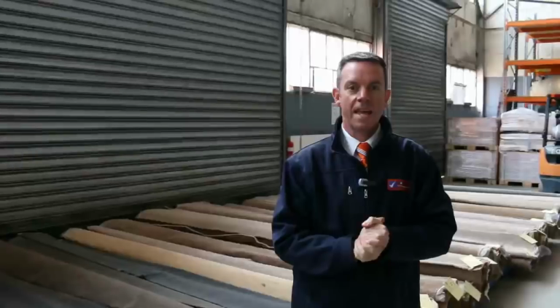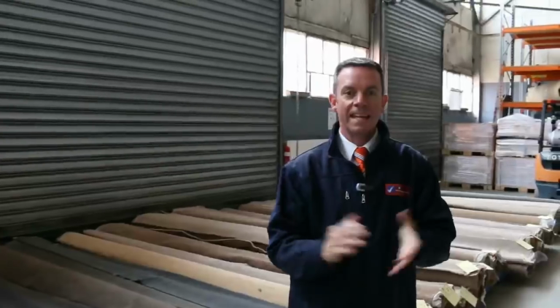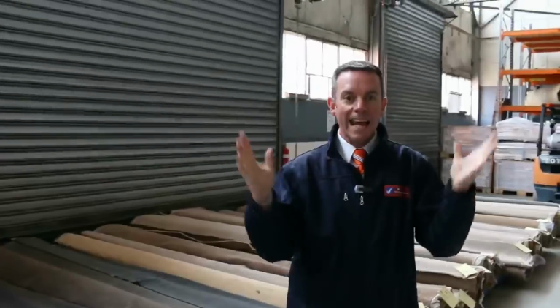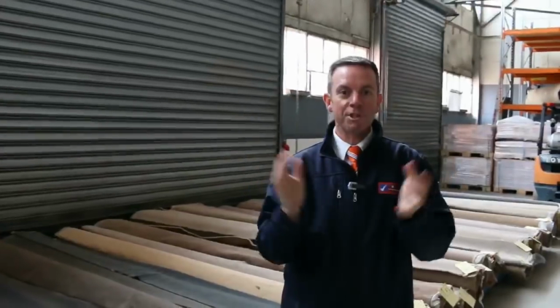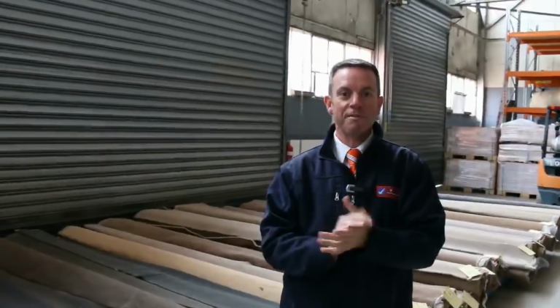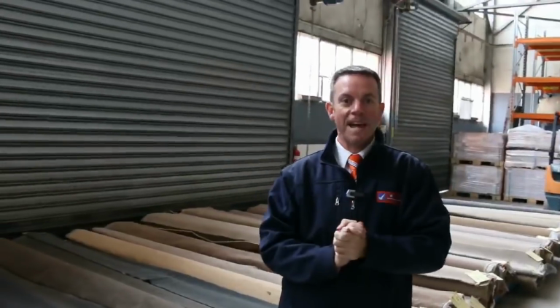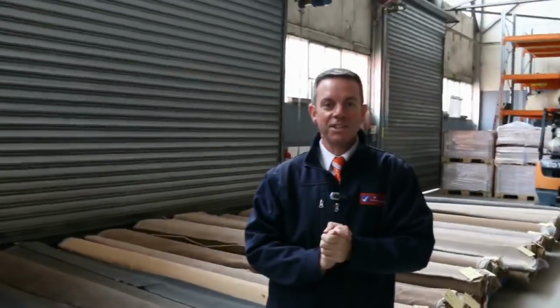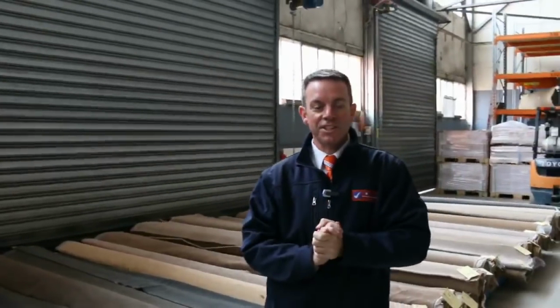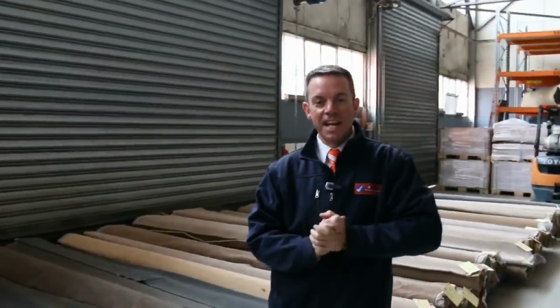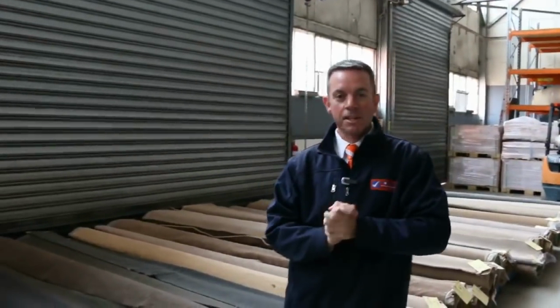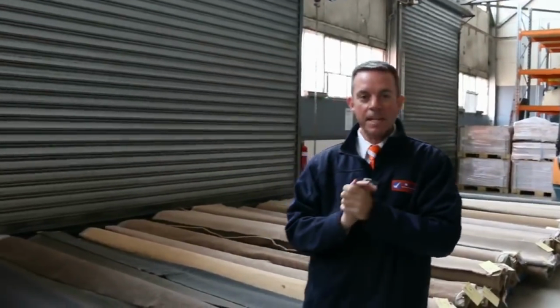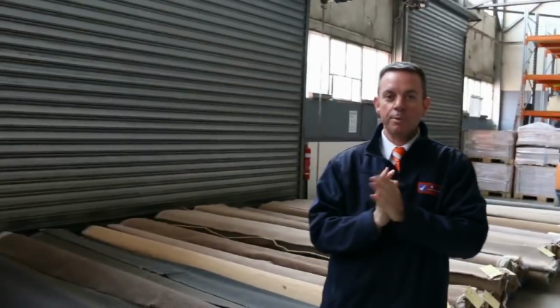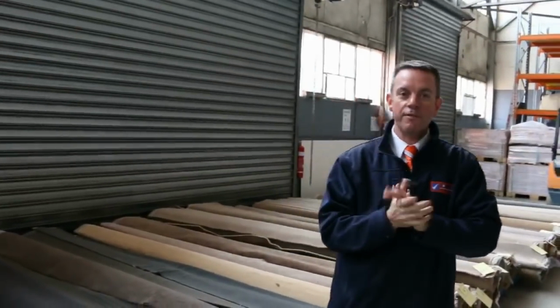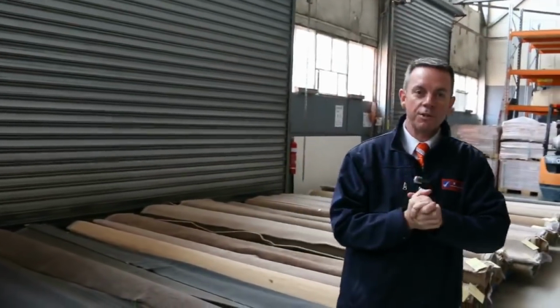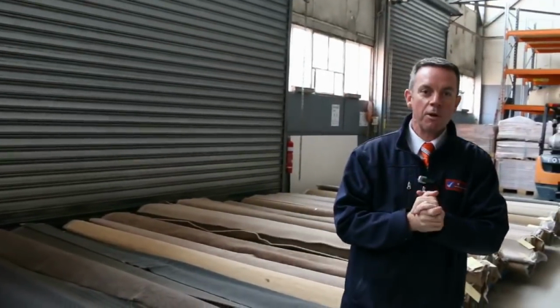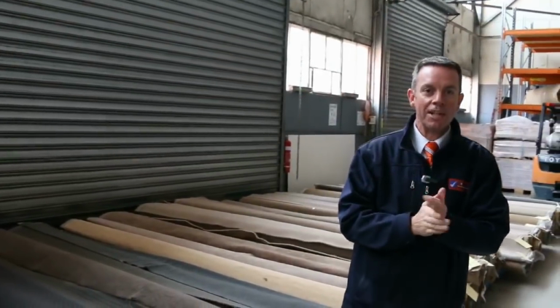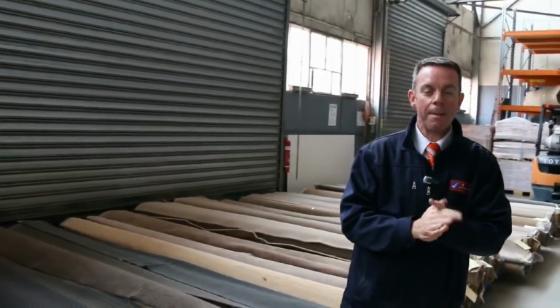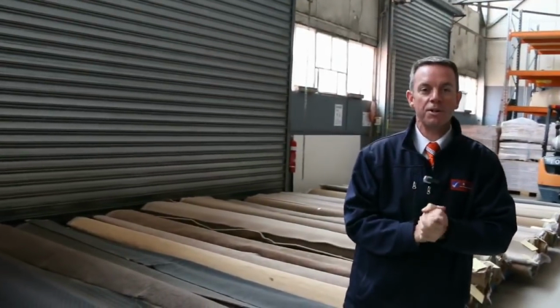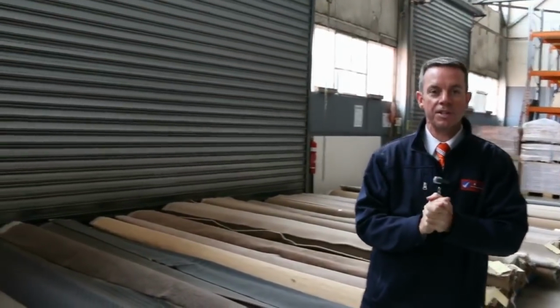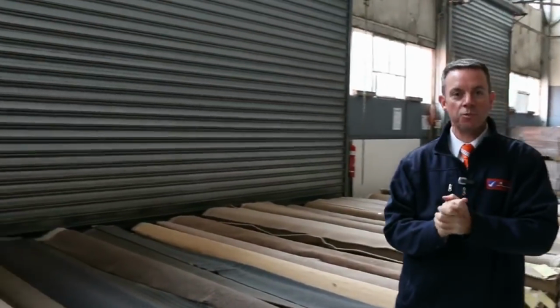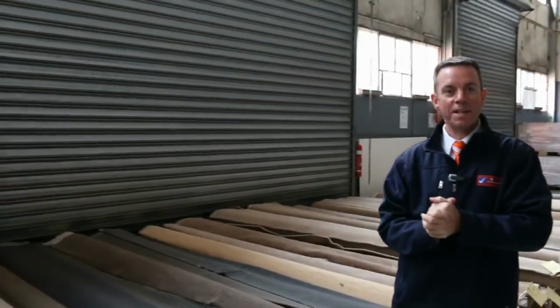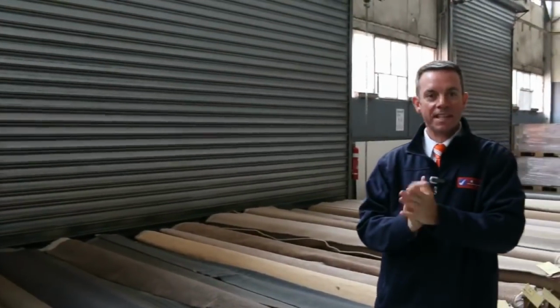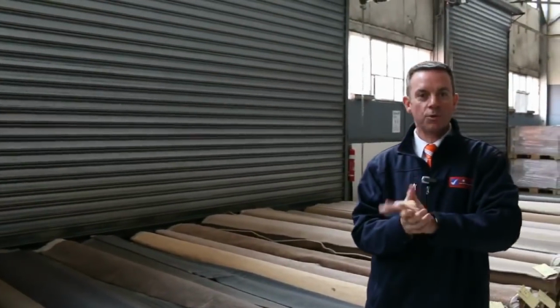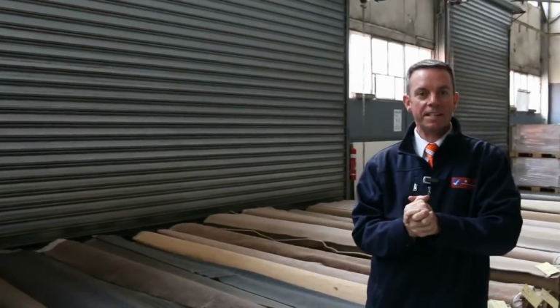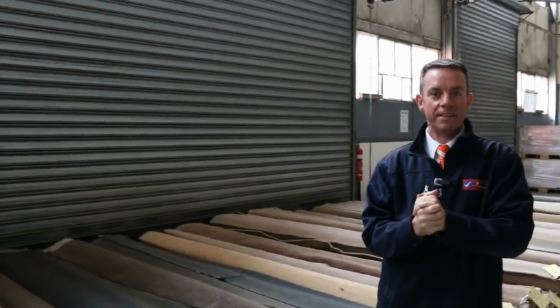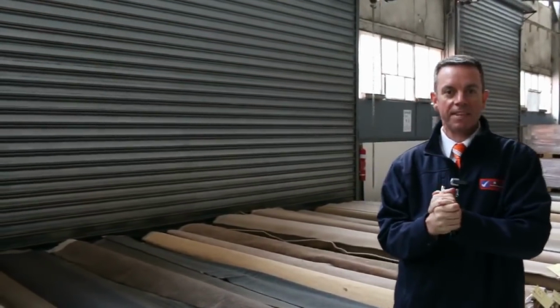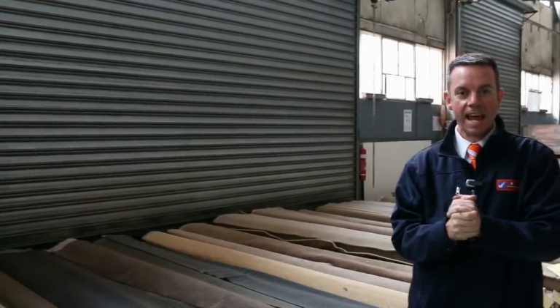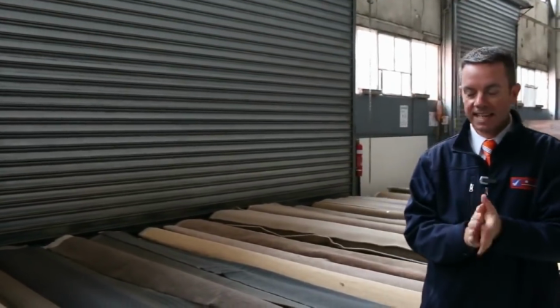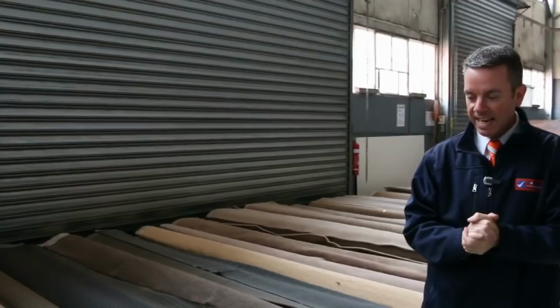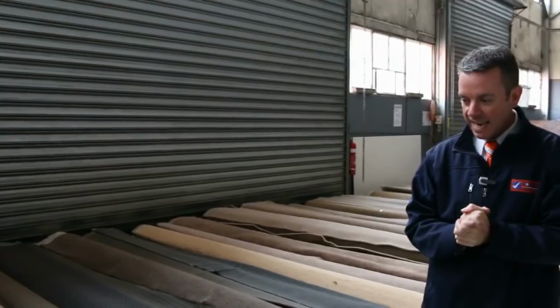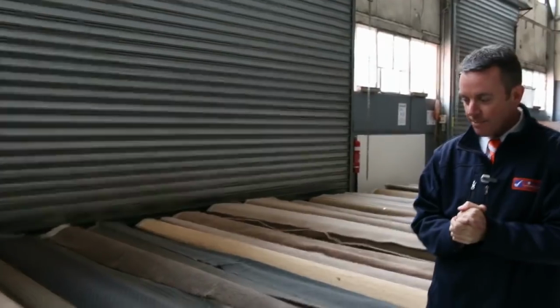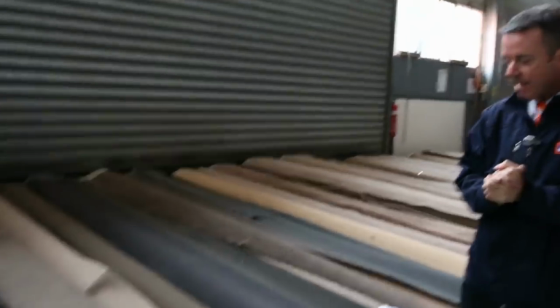G'day, I'm John from Fowls Auction Sales. I'm here to preview tomorrow's carpet auction — that's Wednesday the 27th at 10 a.m.